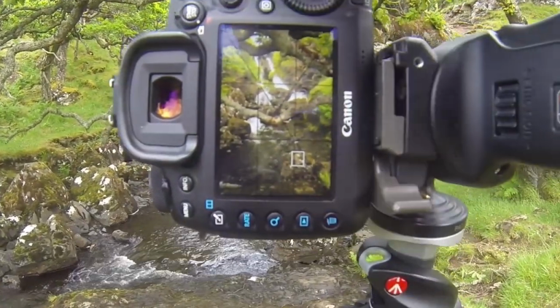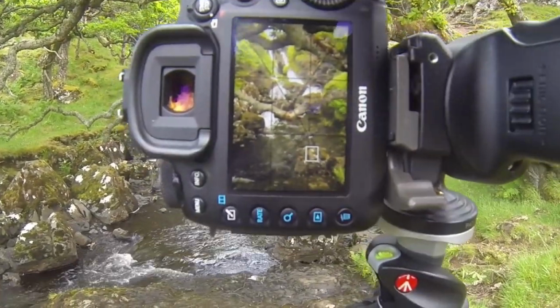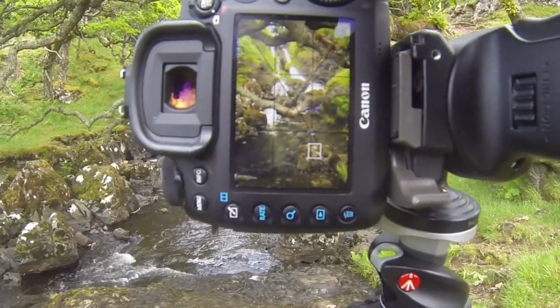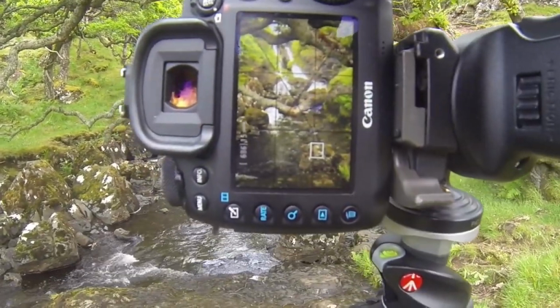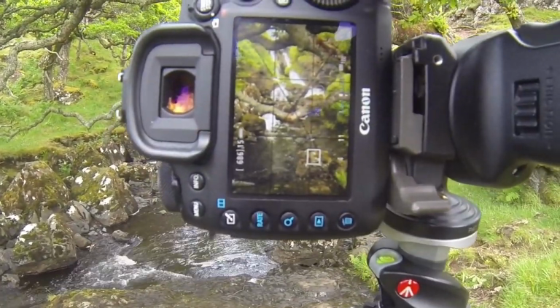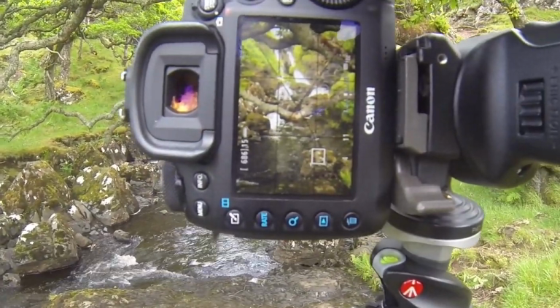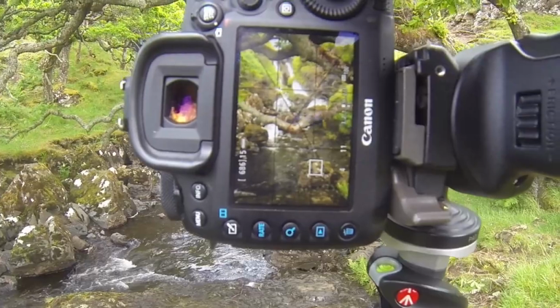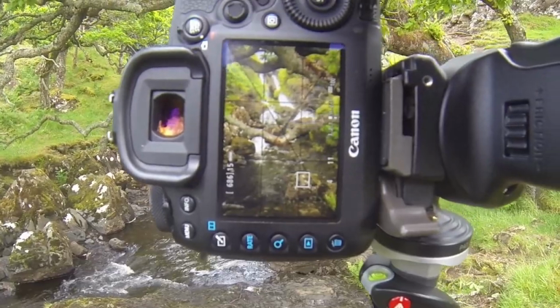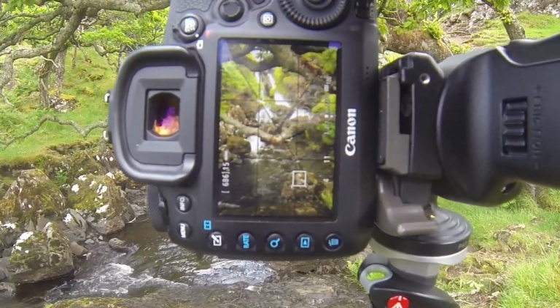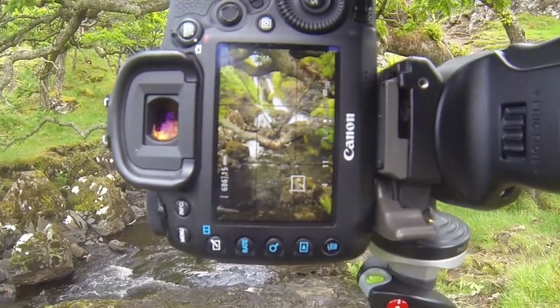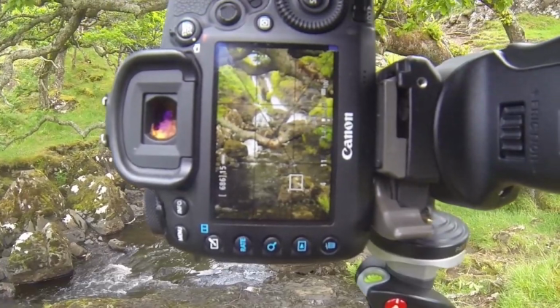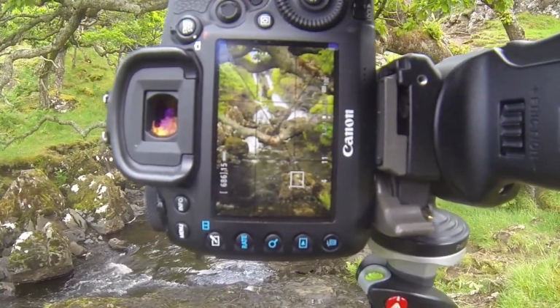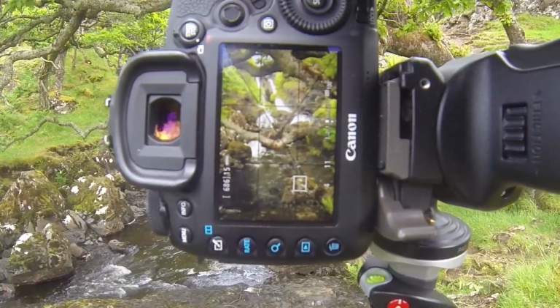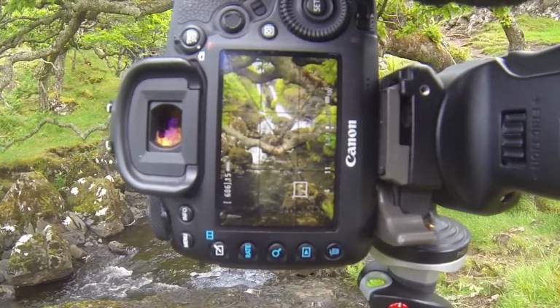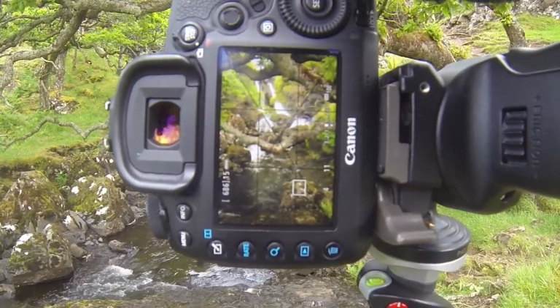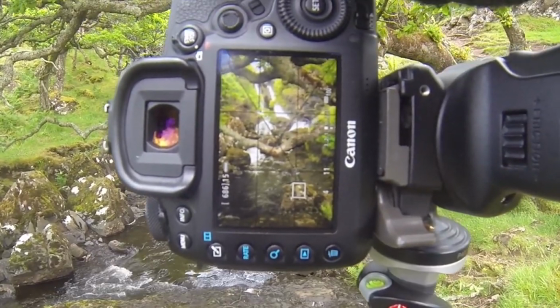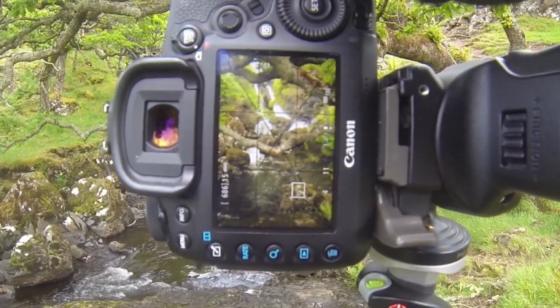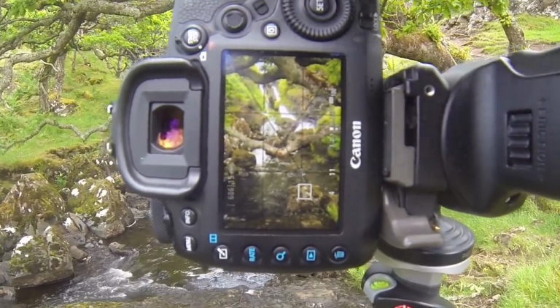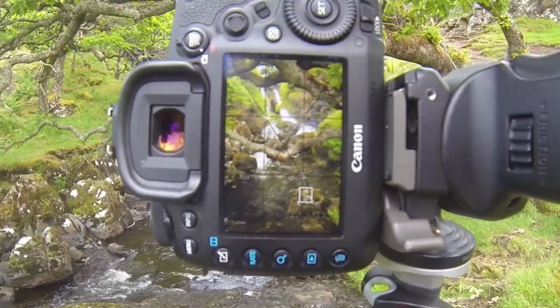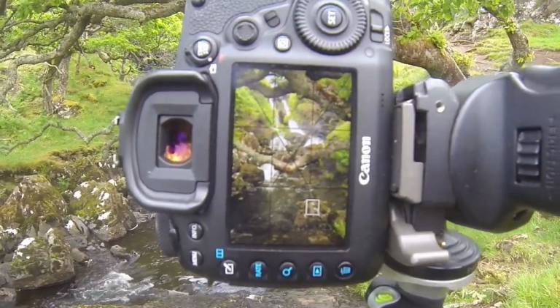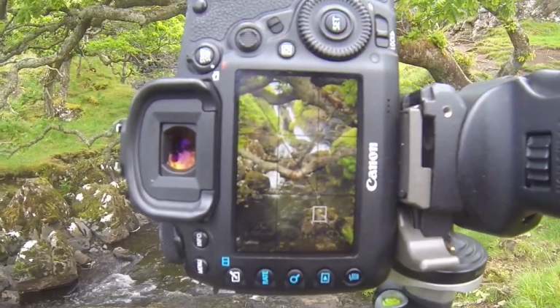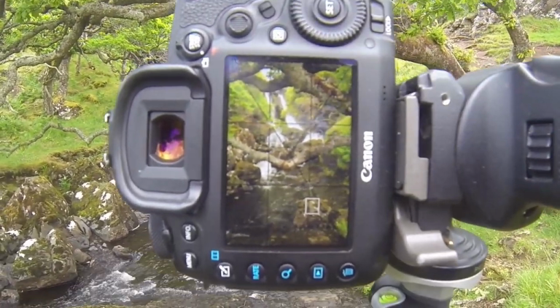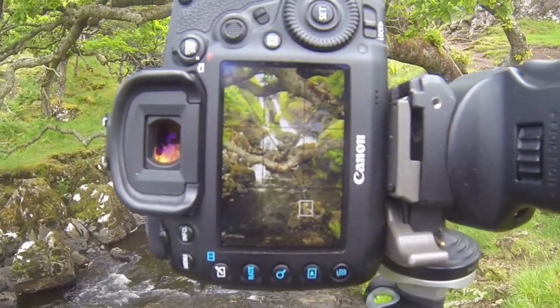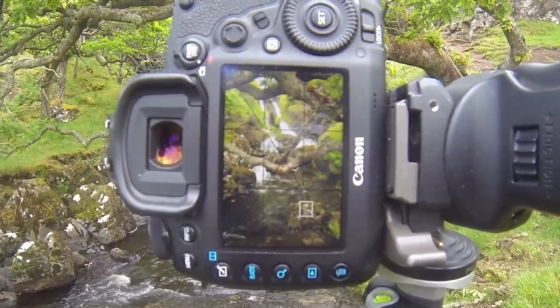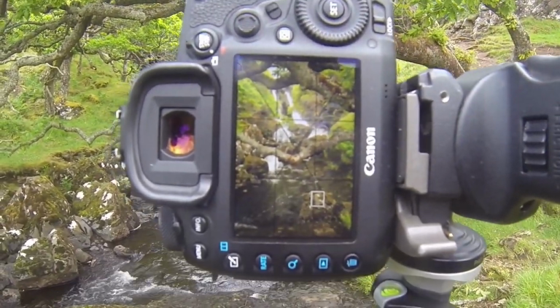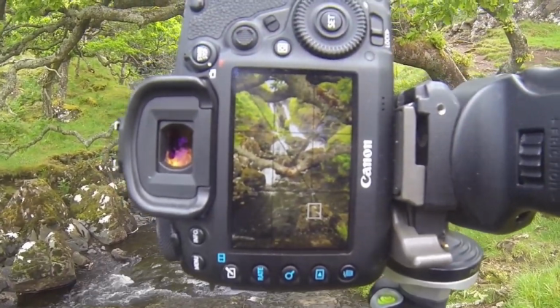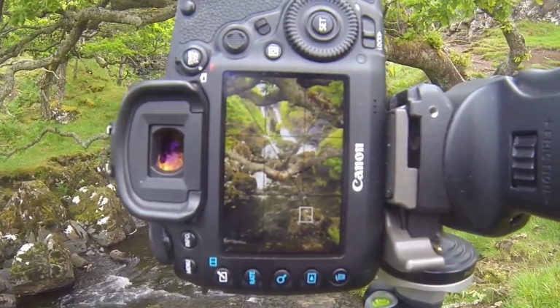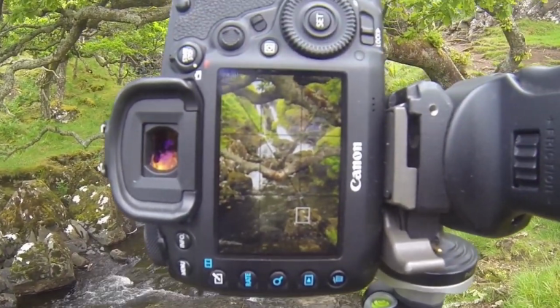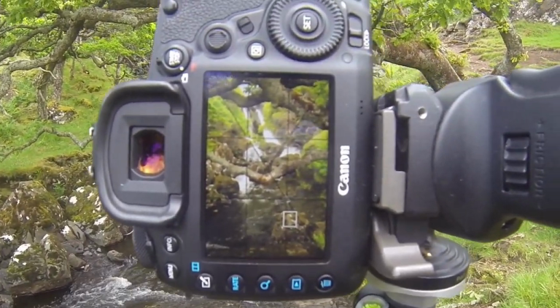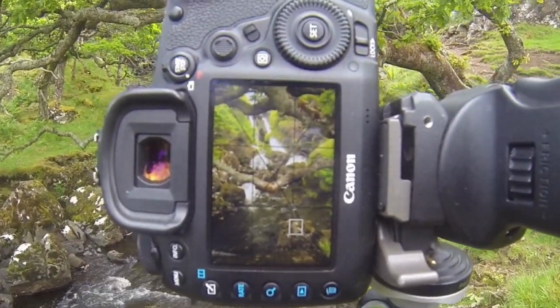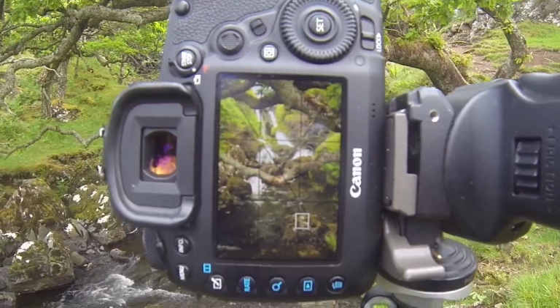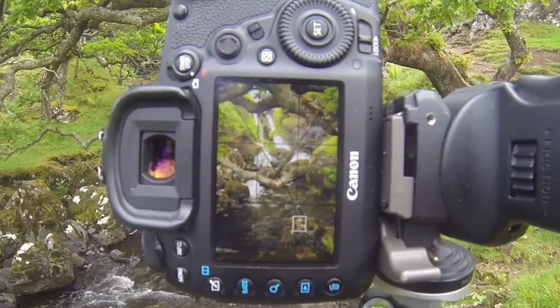Settings for this shot: ISO 100, F11, and that's giving me a quarter of a second. Looks absolutely beautiful.